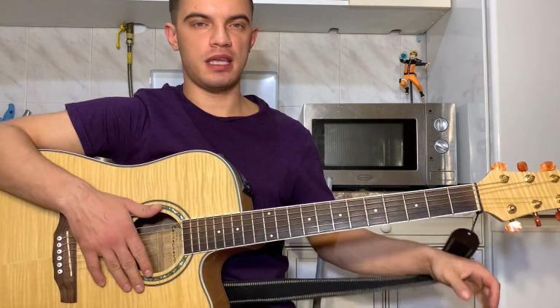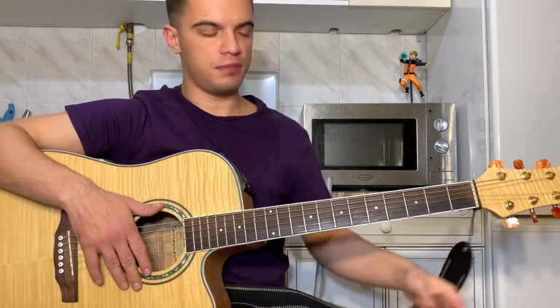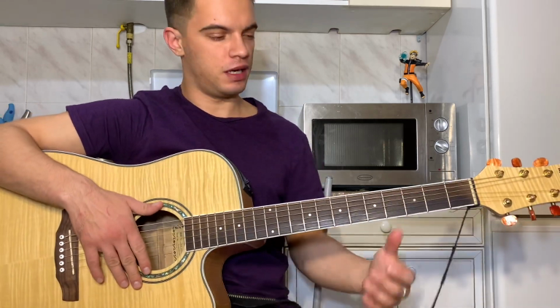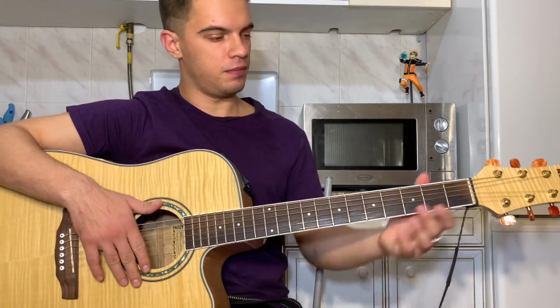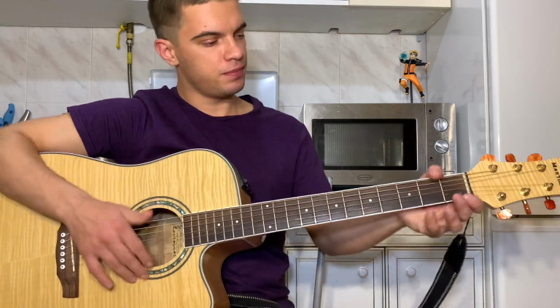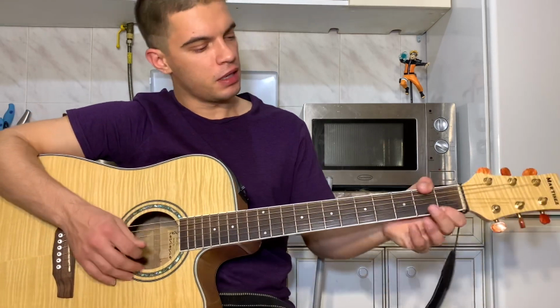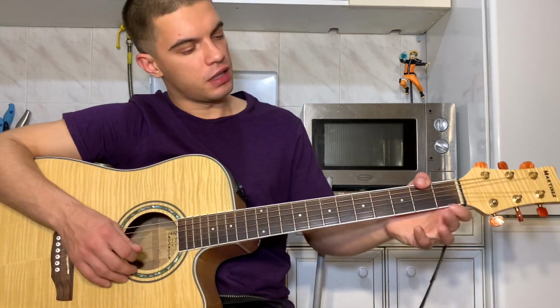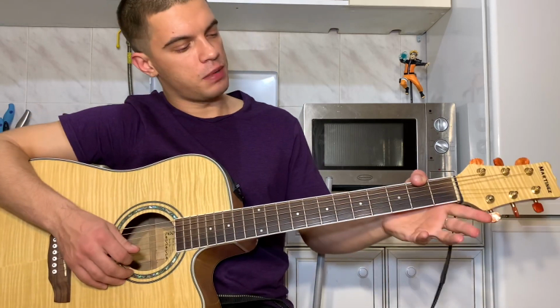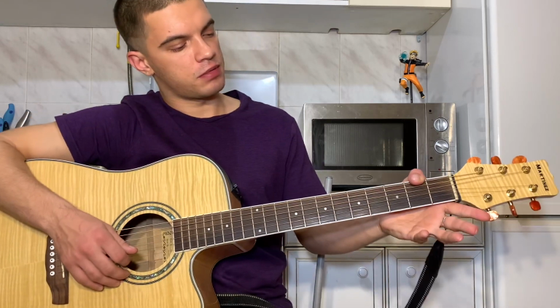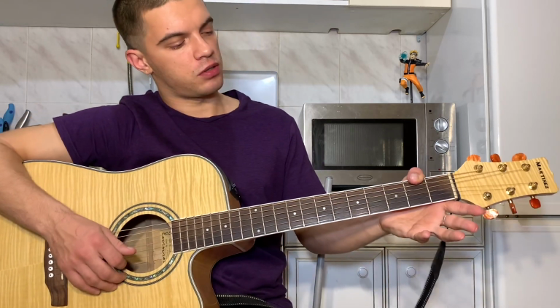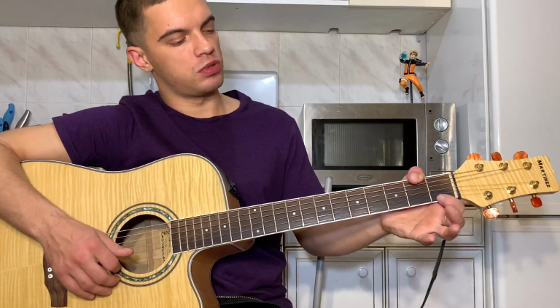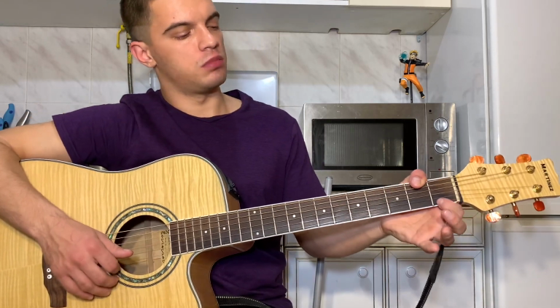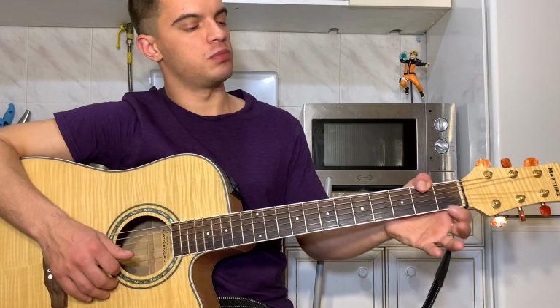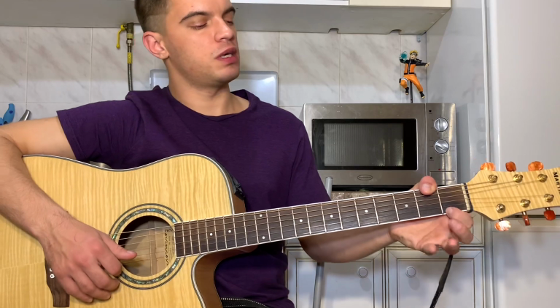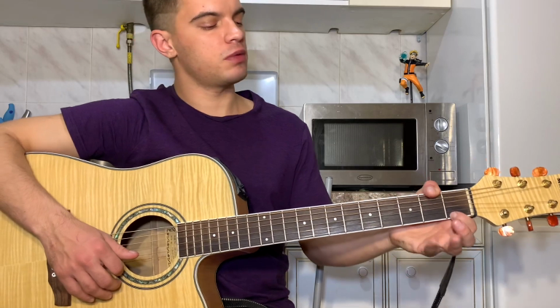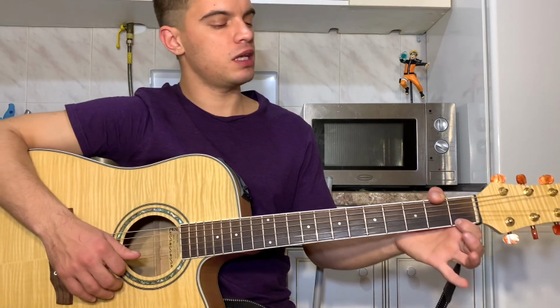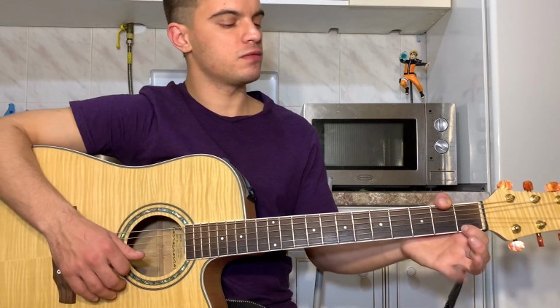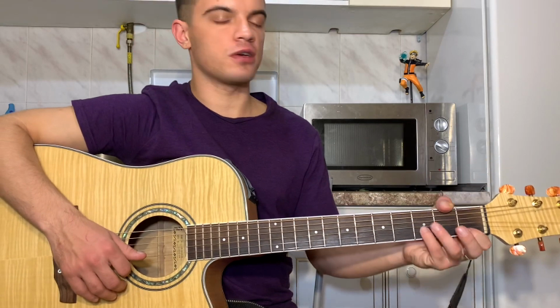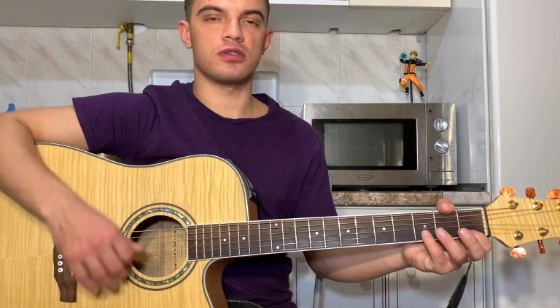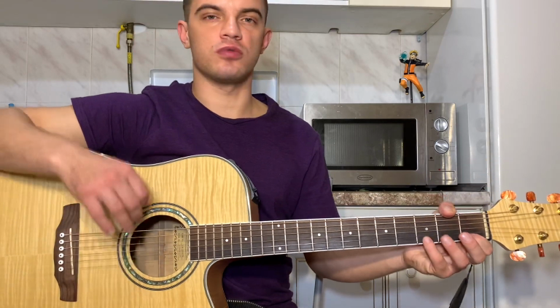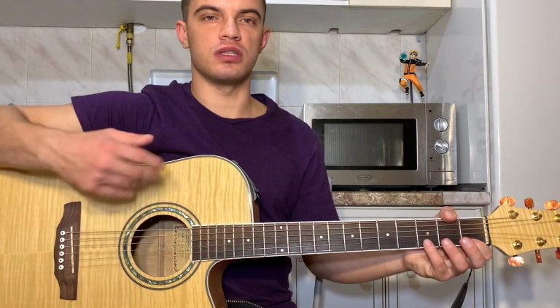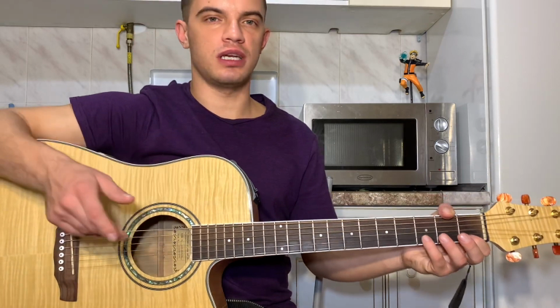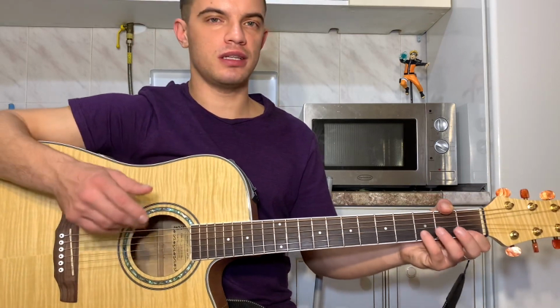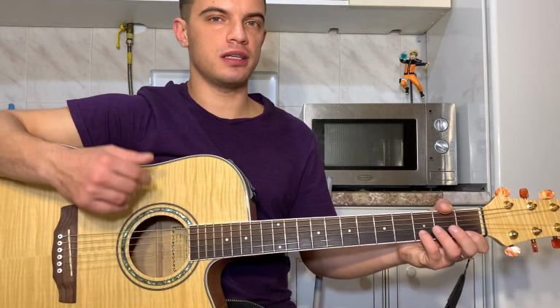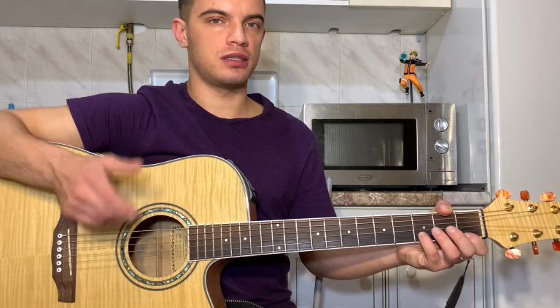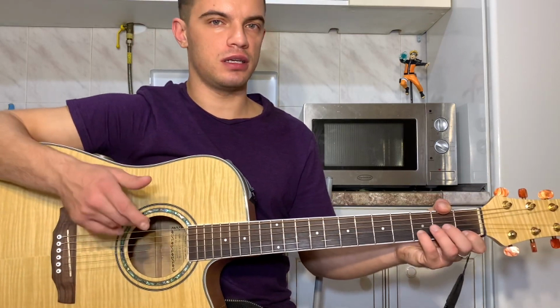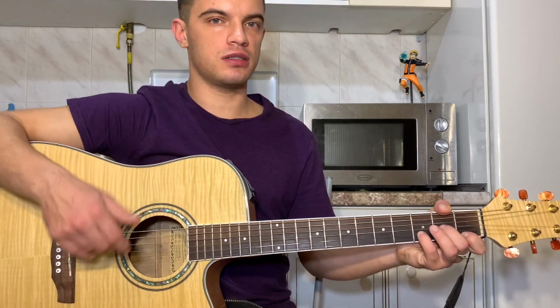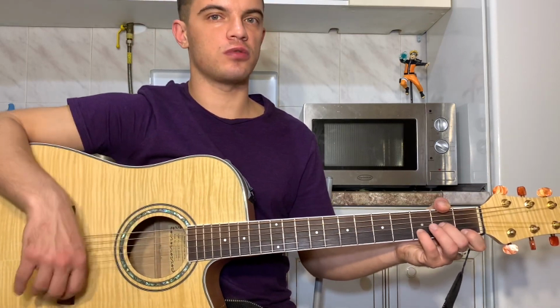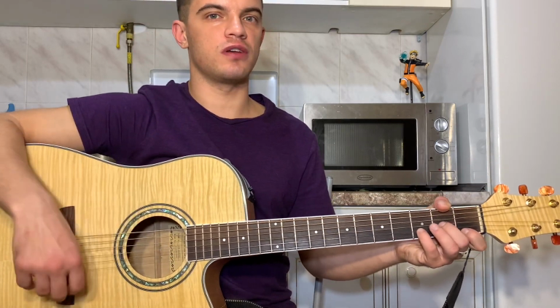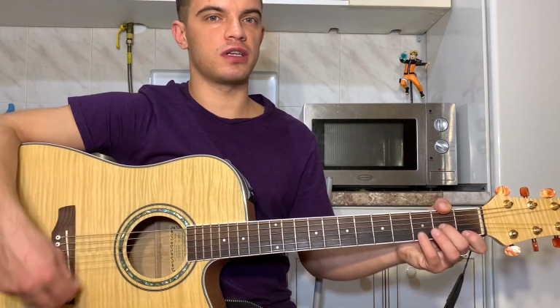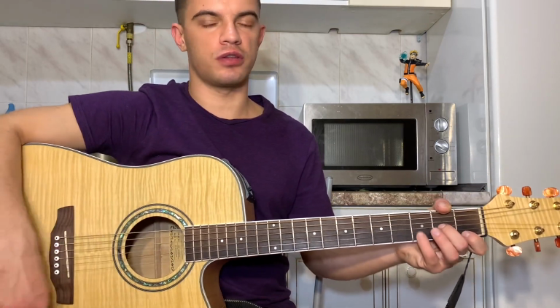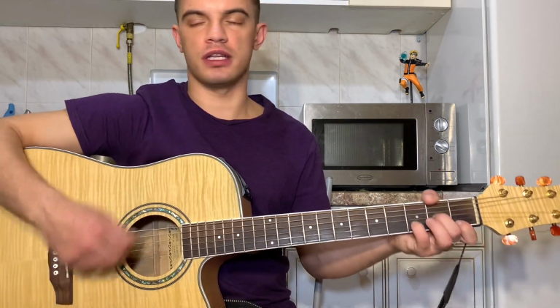Ставим D. На первой струне будет первый лад, на второй струне третий лад, на третьей струне второй лад.